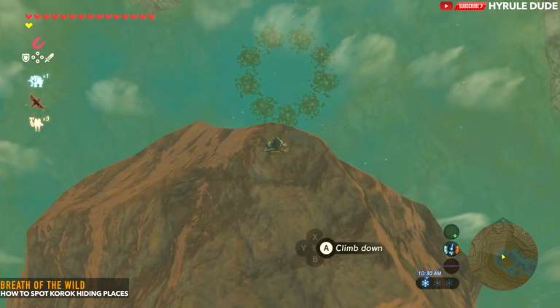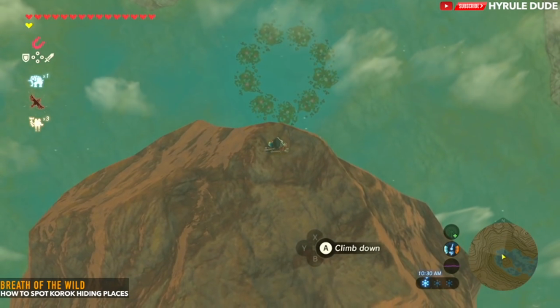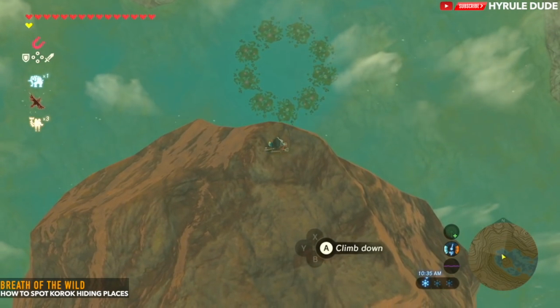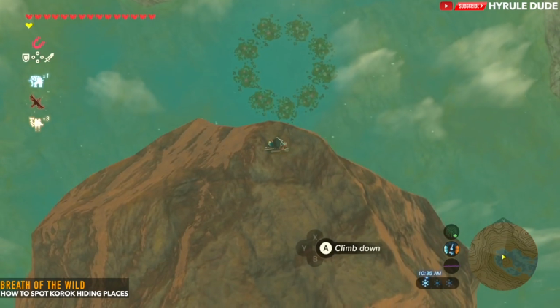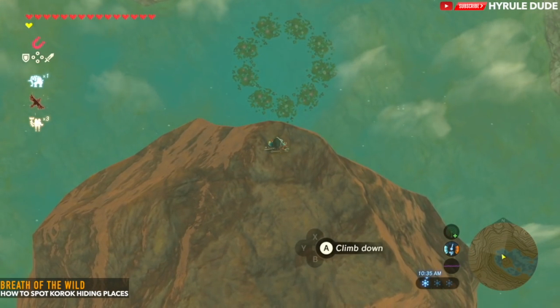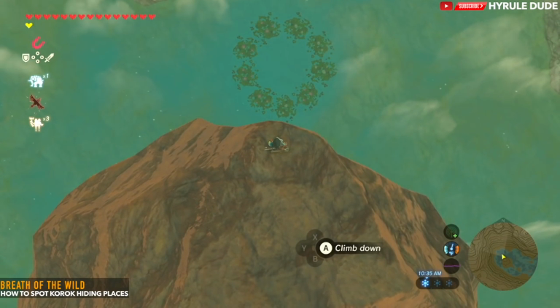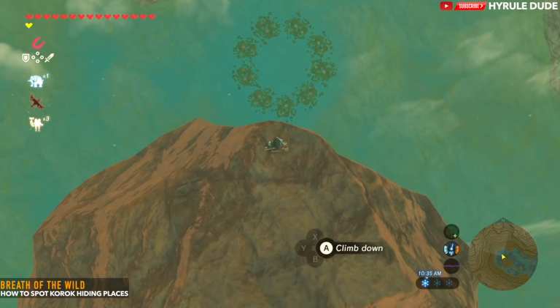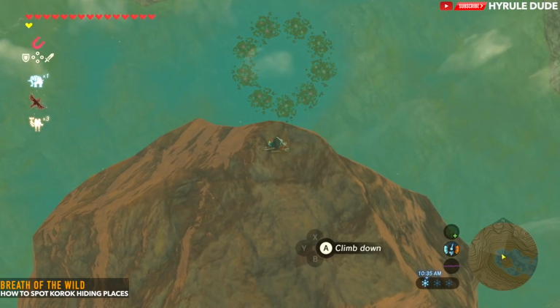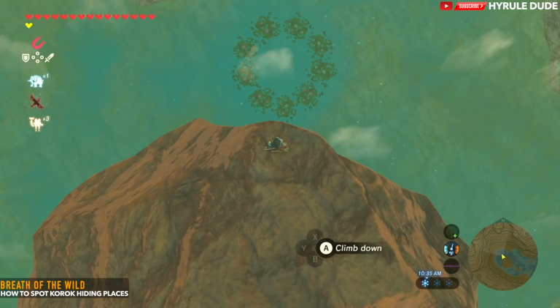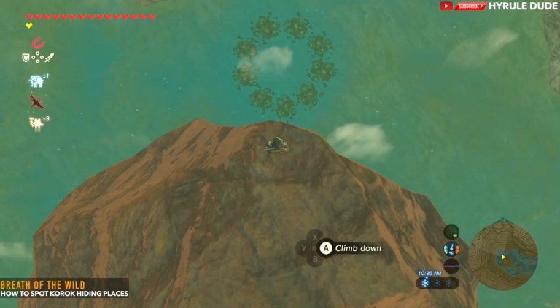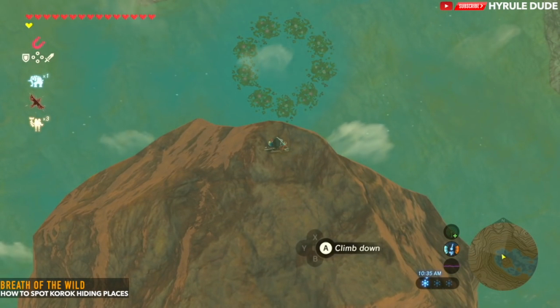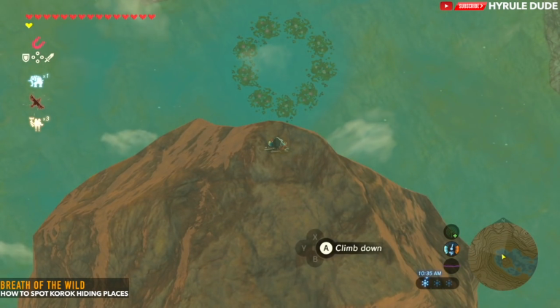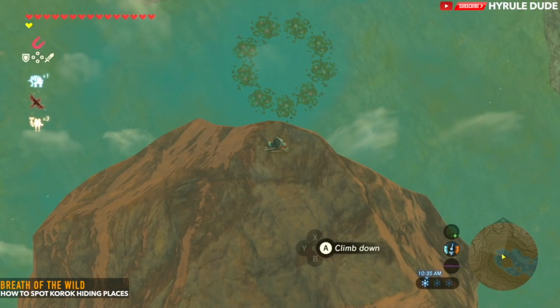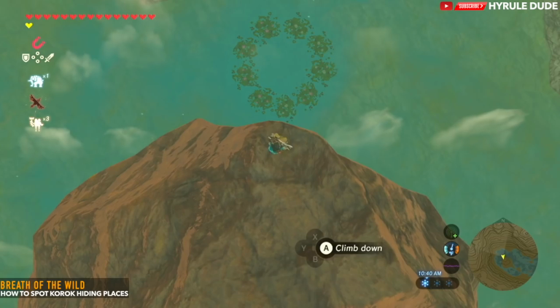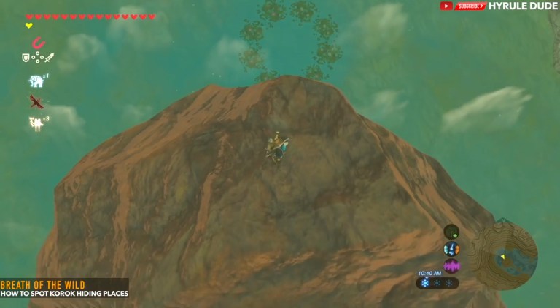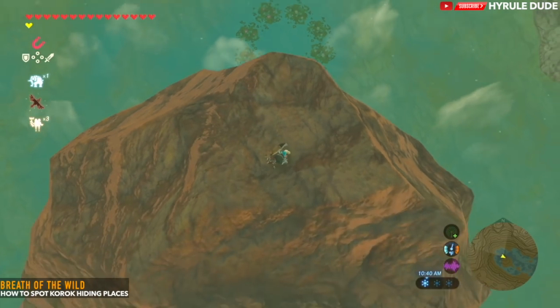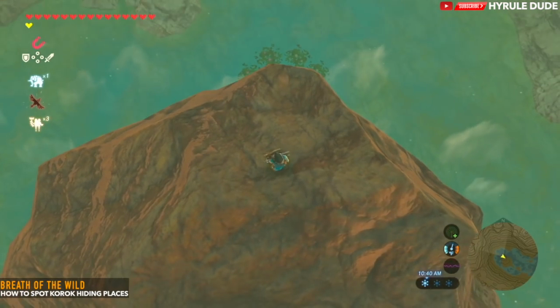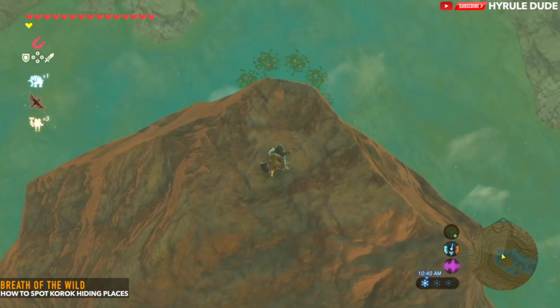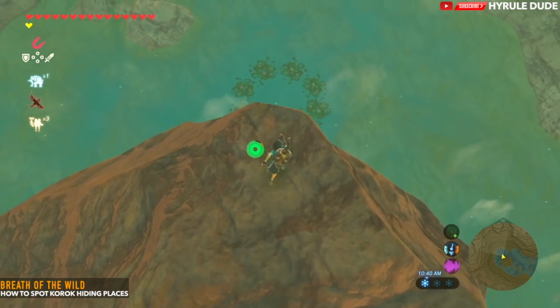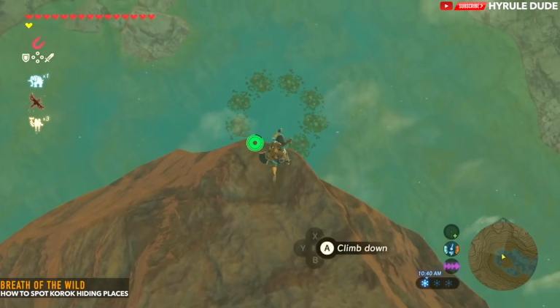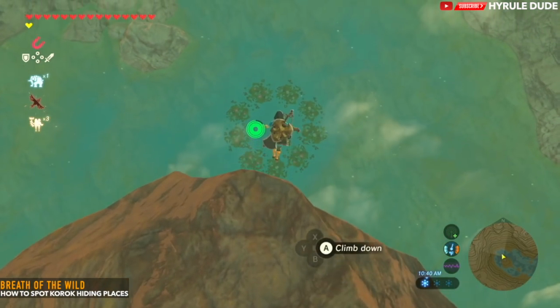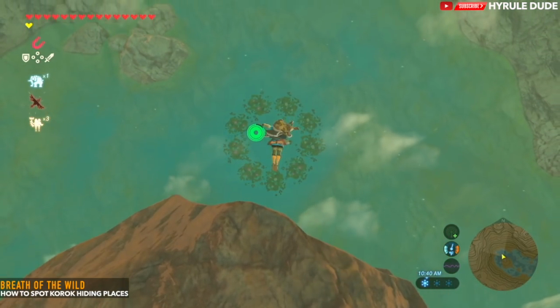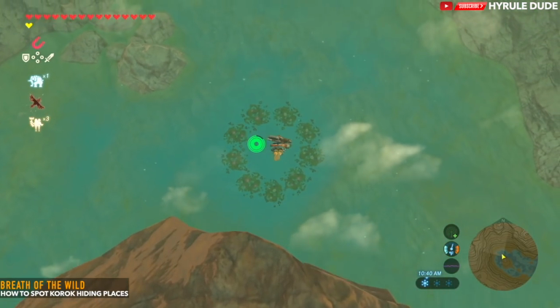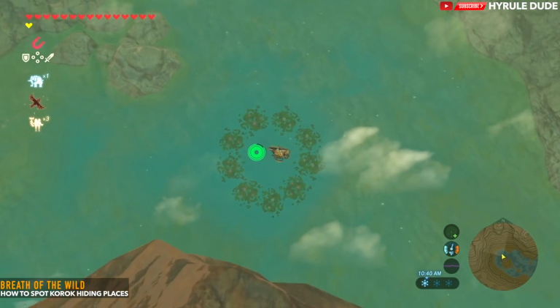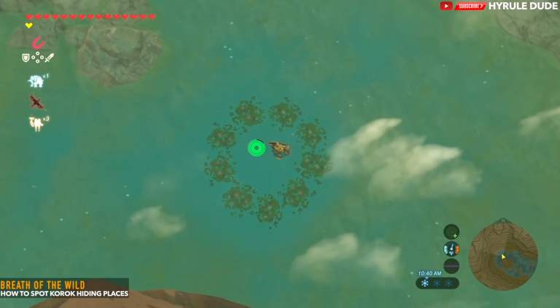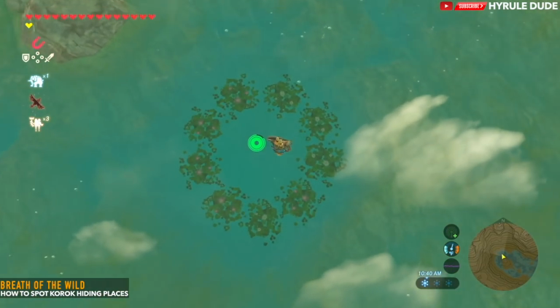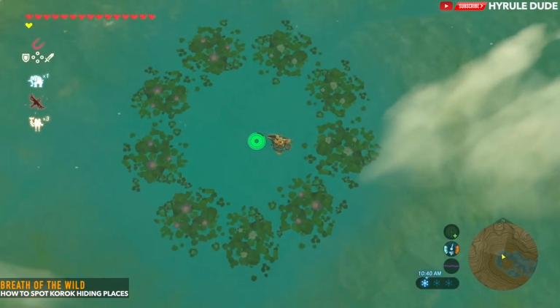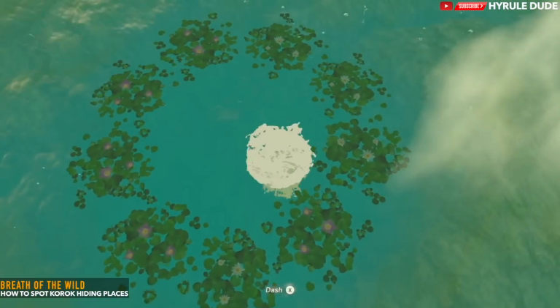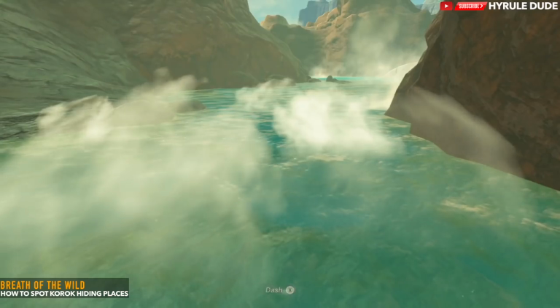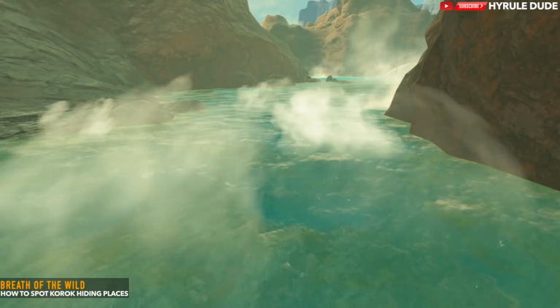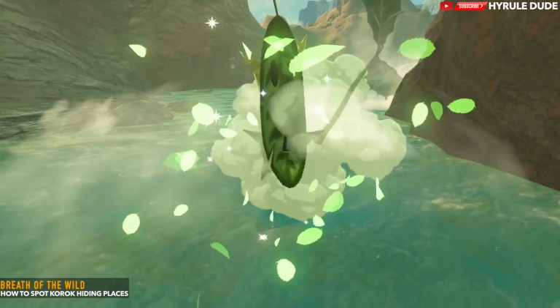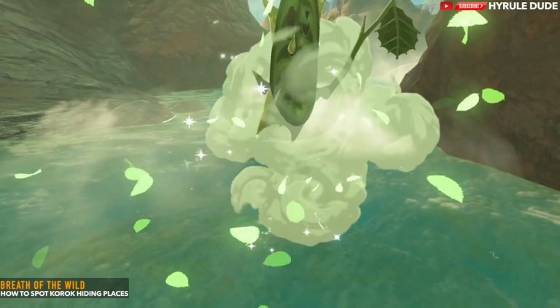As you can see here, there is a ring of lilies at the bottom. Let's go ahead and jump to the center of it to grab this Korok seed.